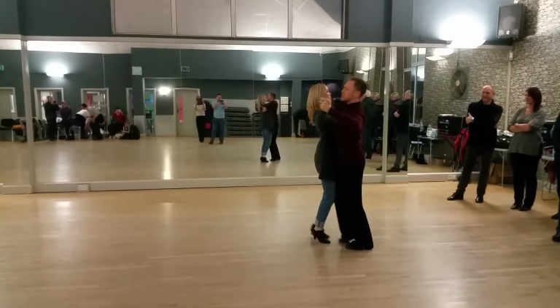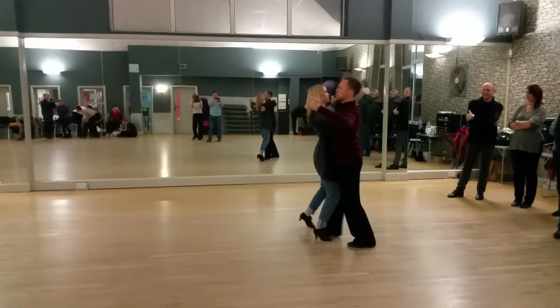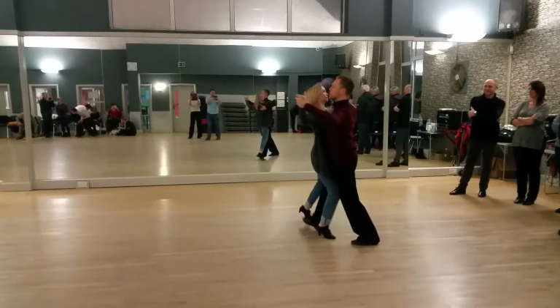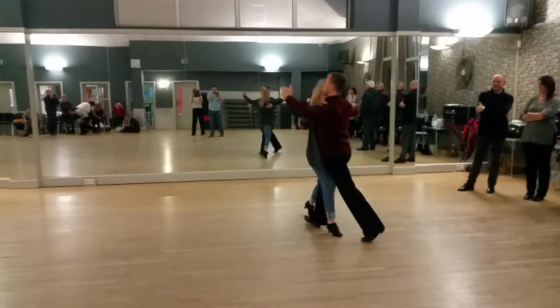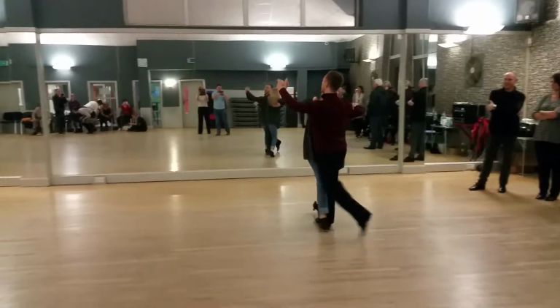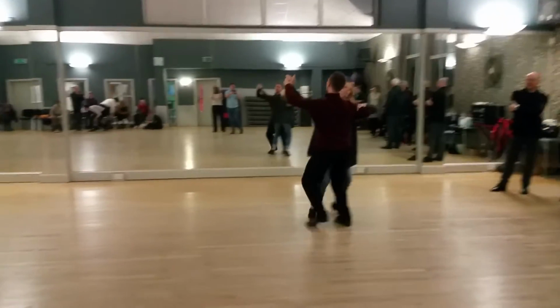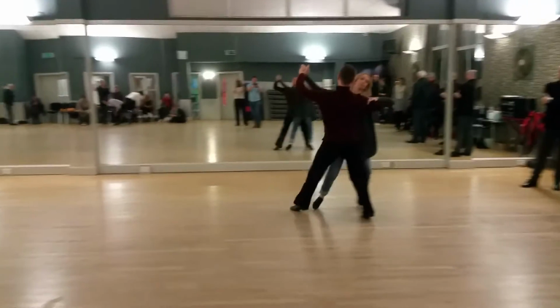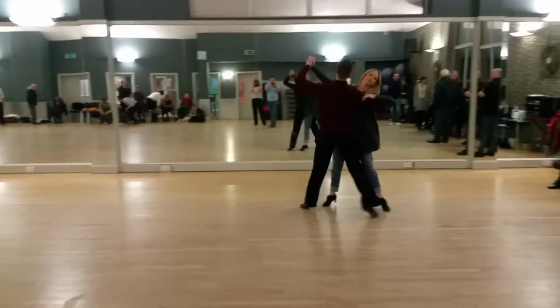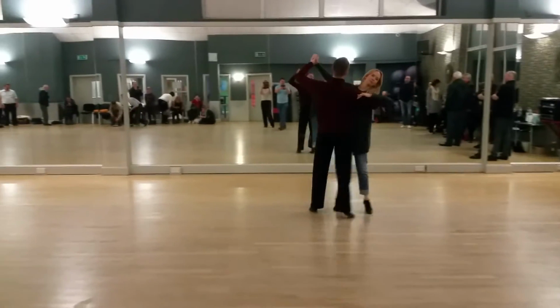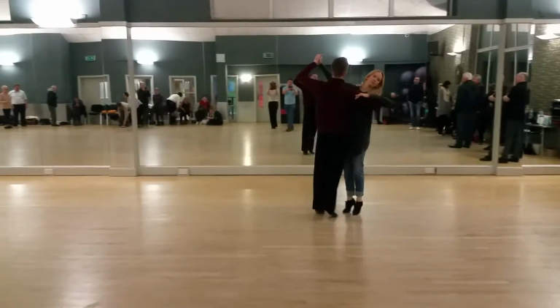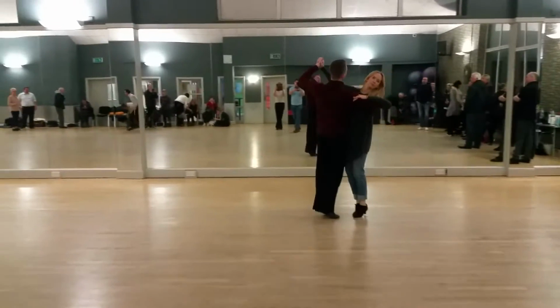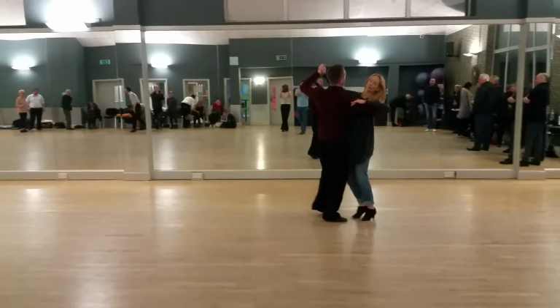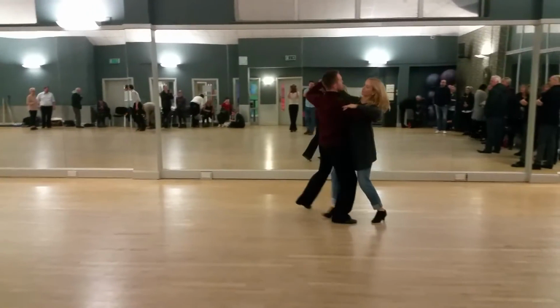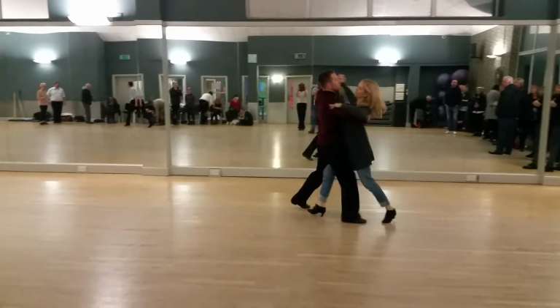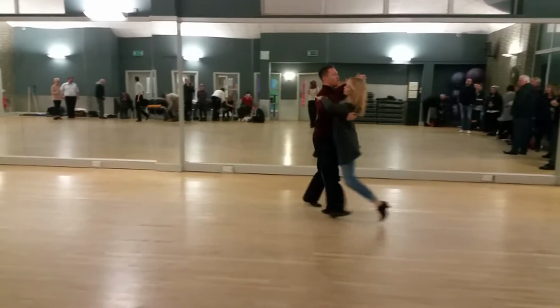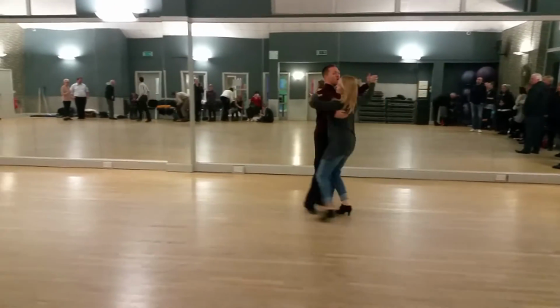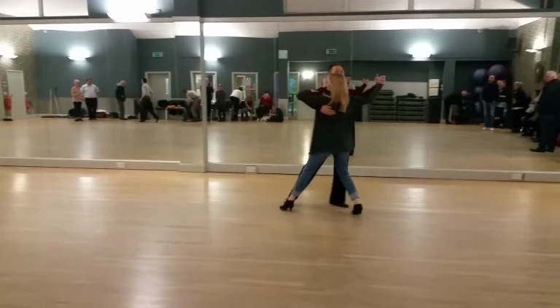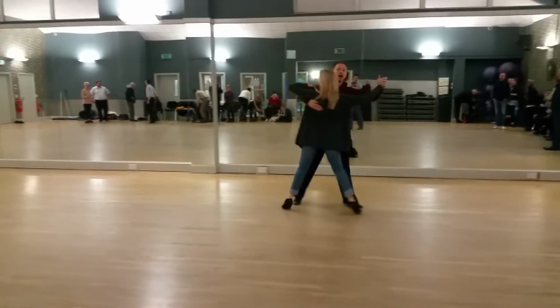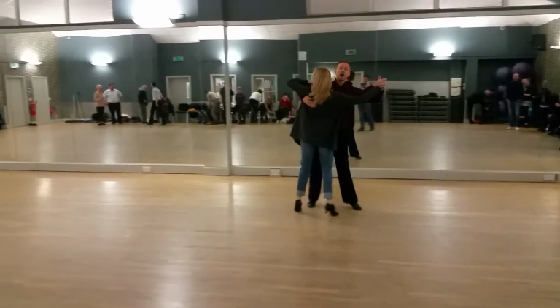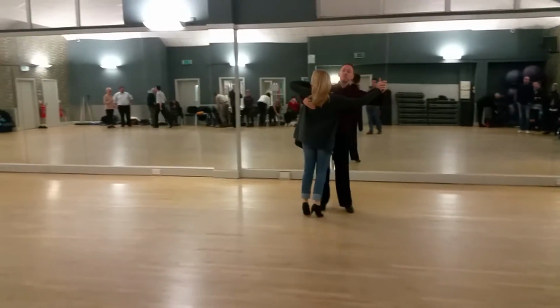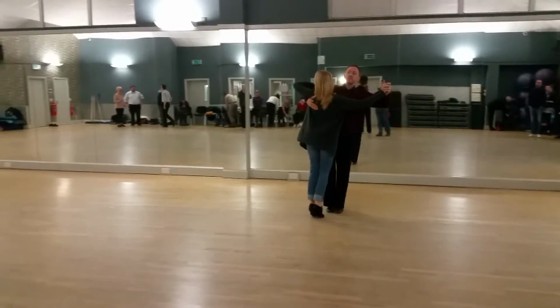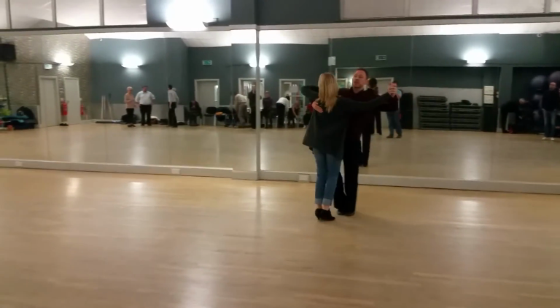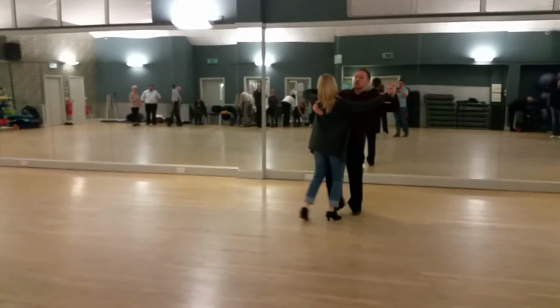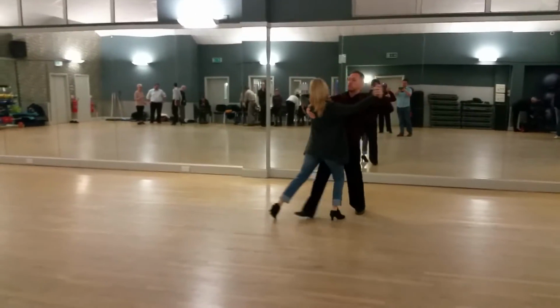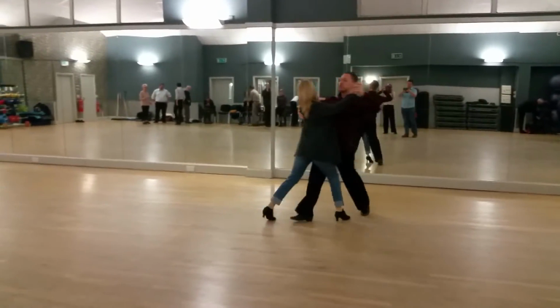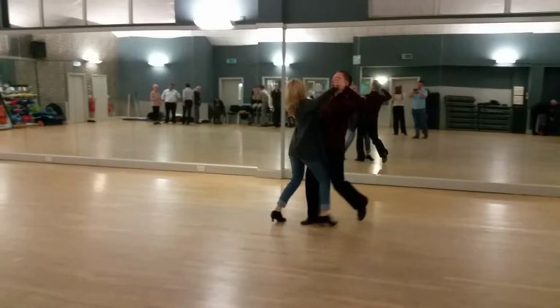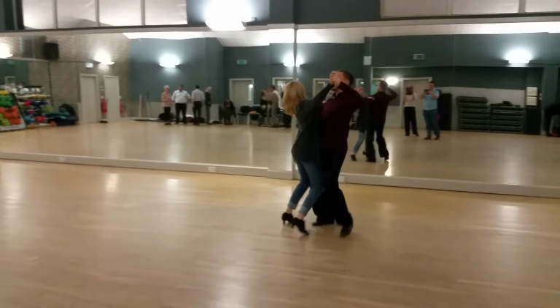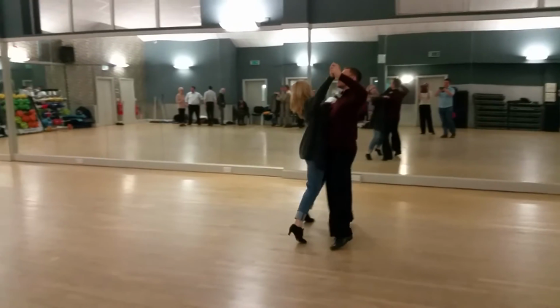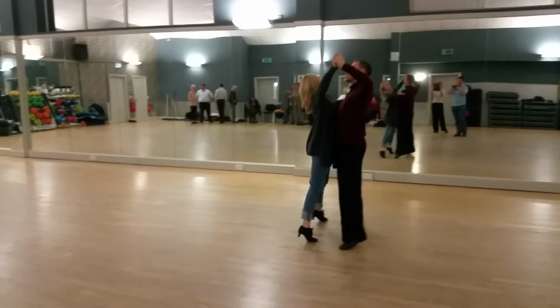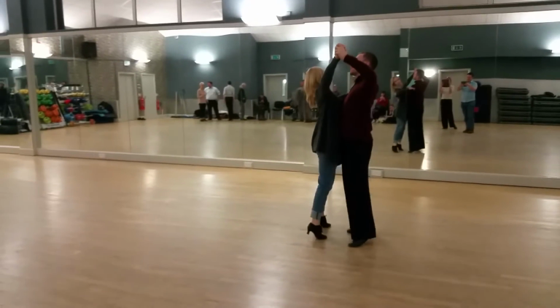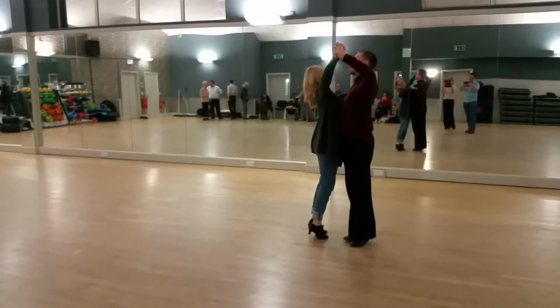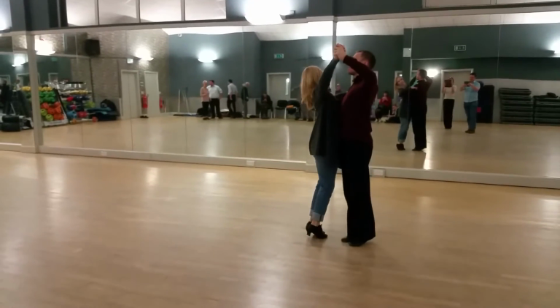Natural turn. Two, three, four, five, six. Closed change. Two, three.